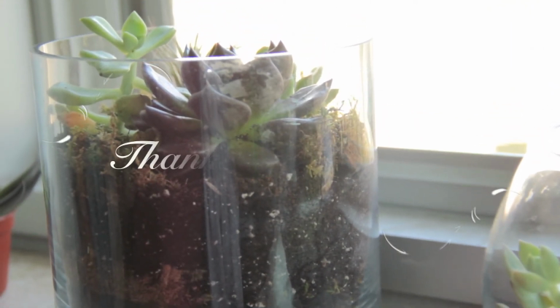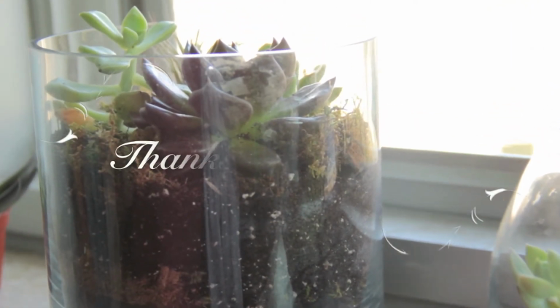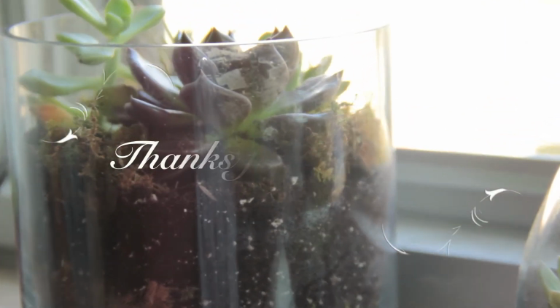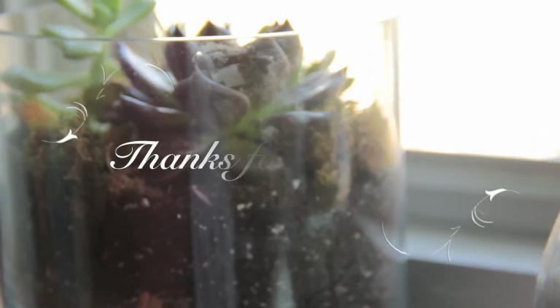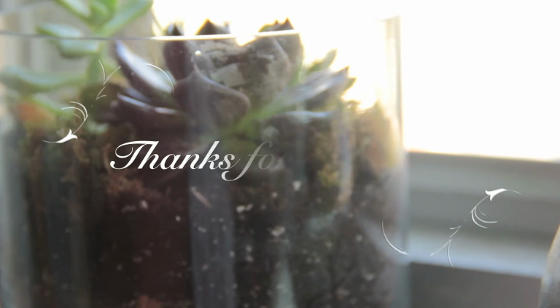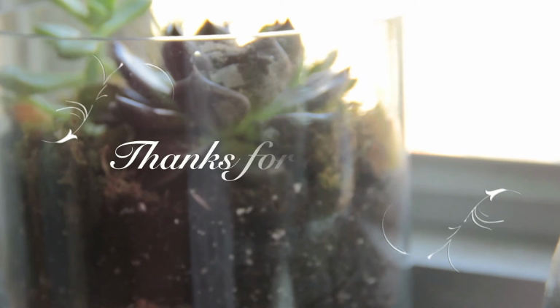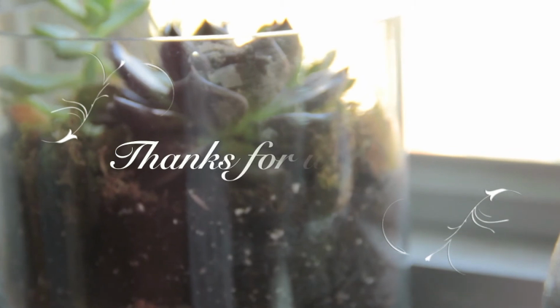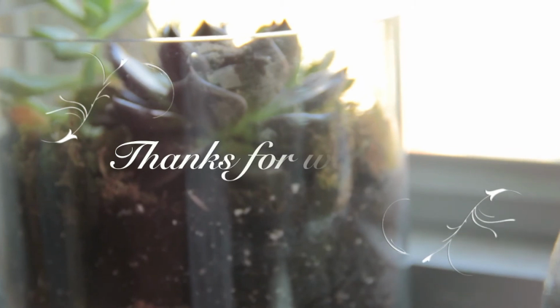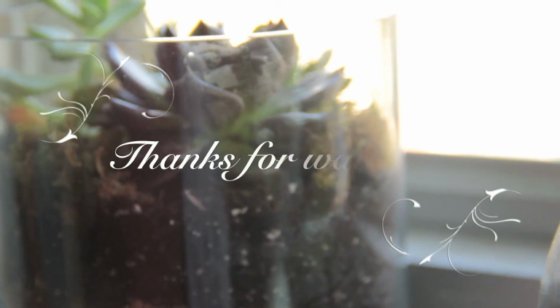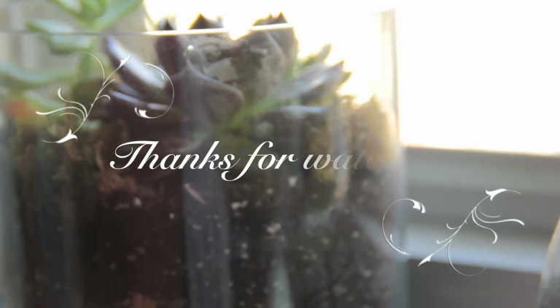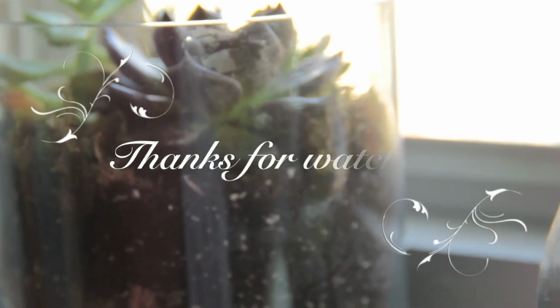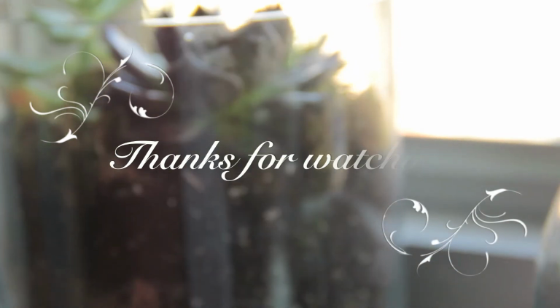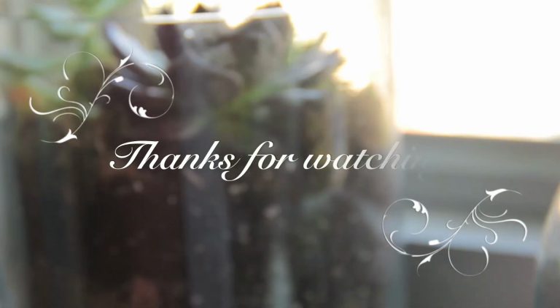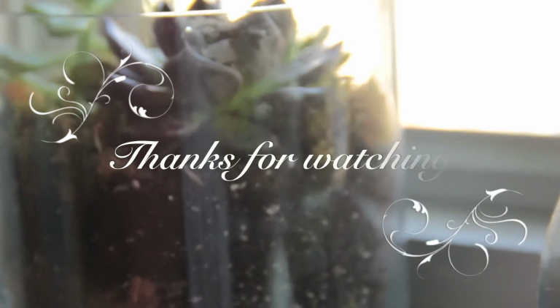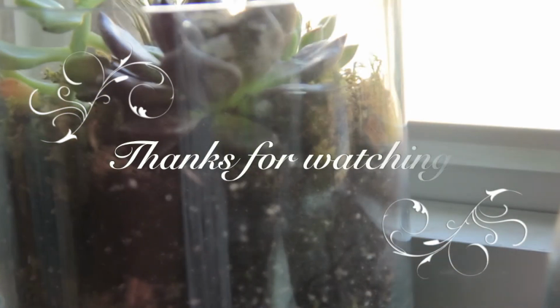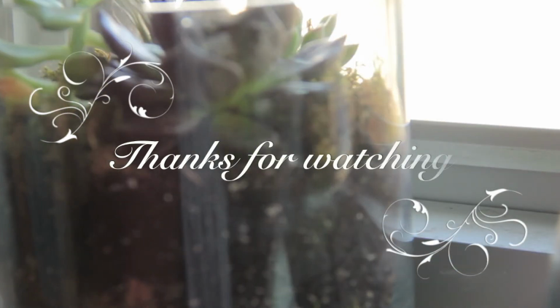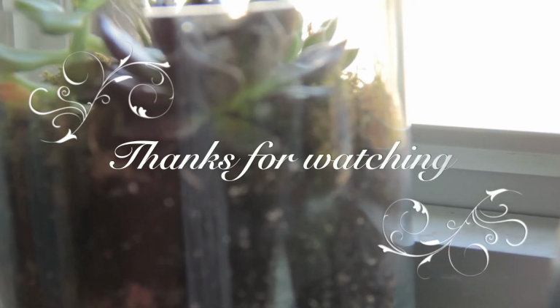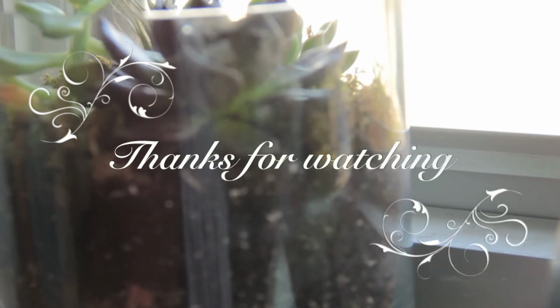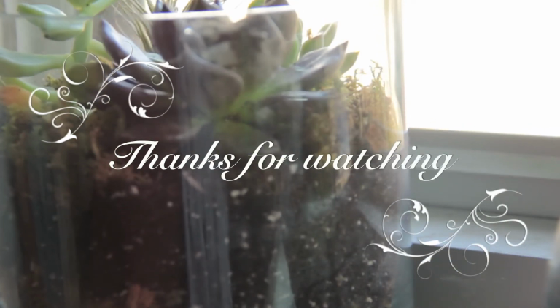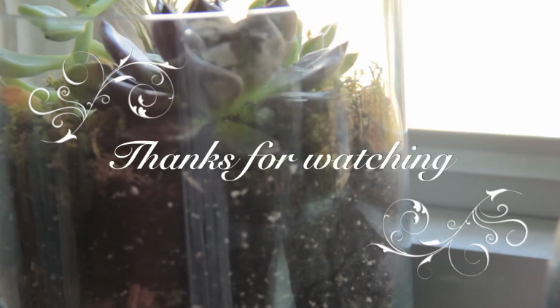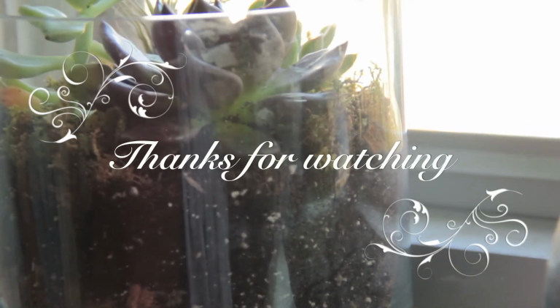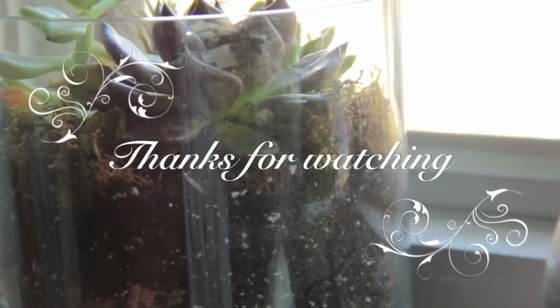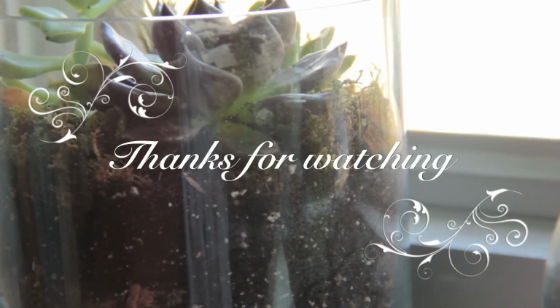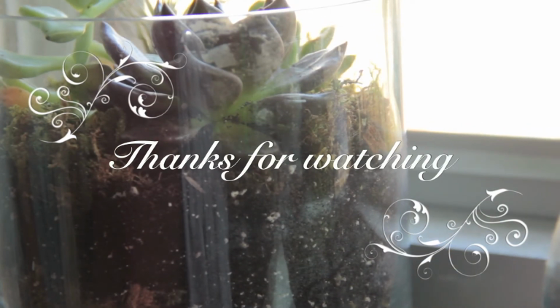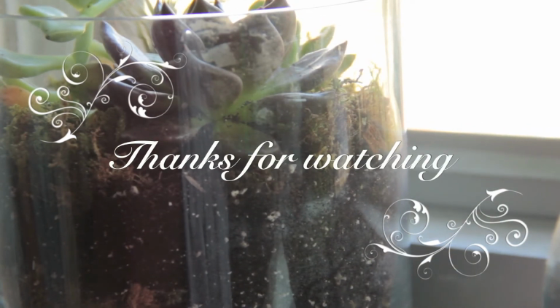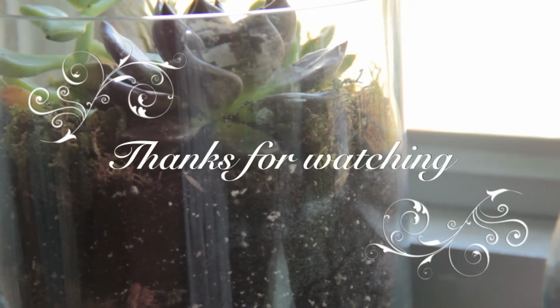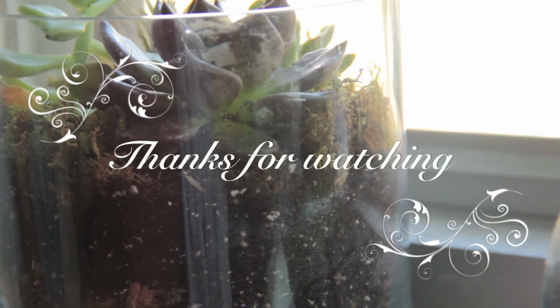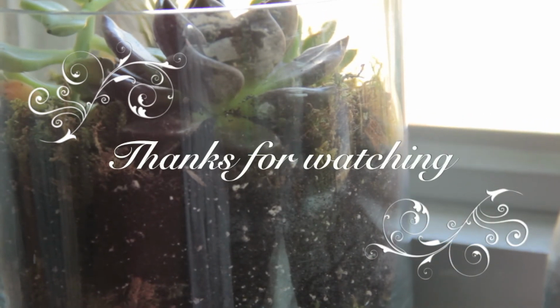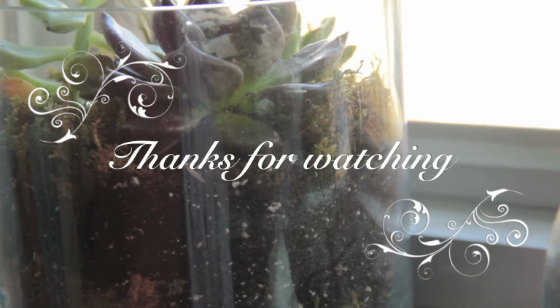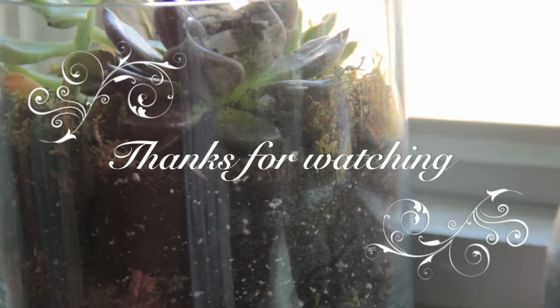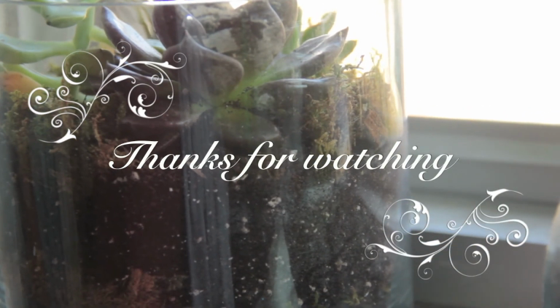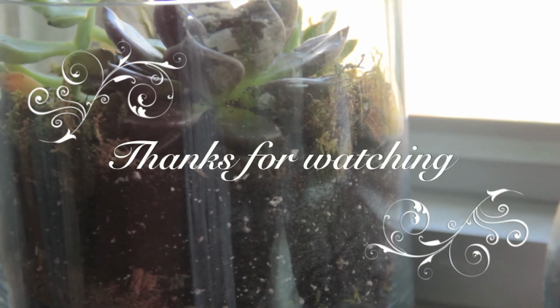I hope you enjoyed this video. Please like, share, and subscribe. Till next time.